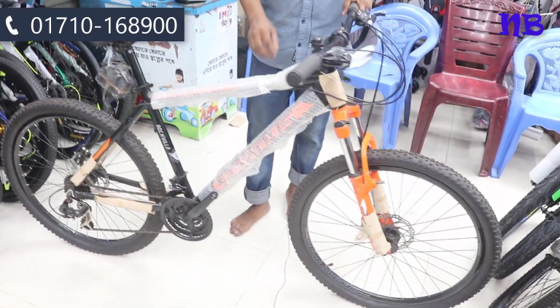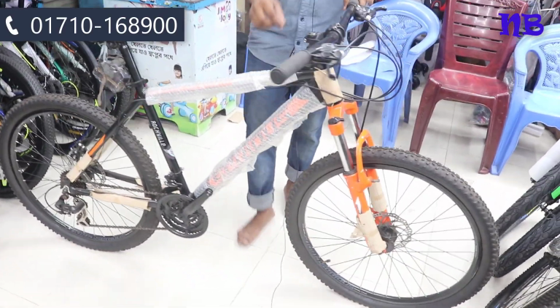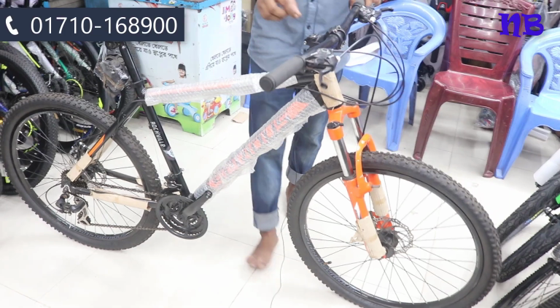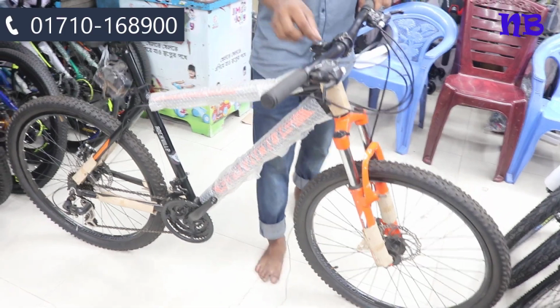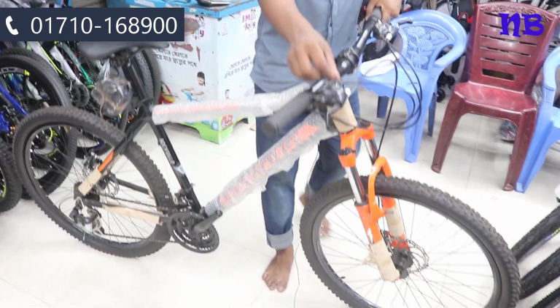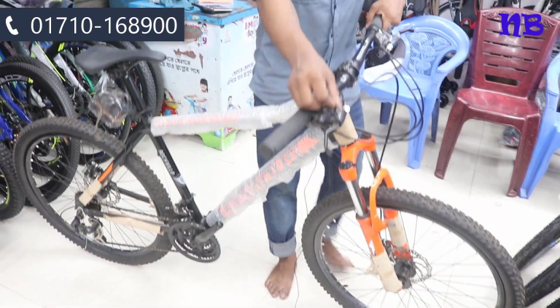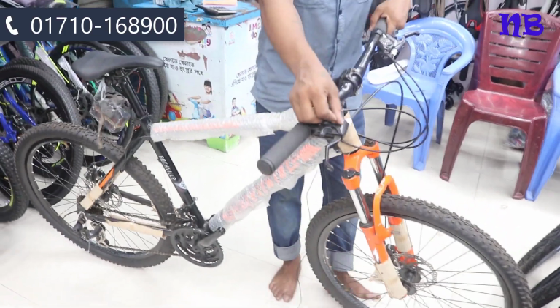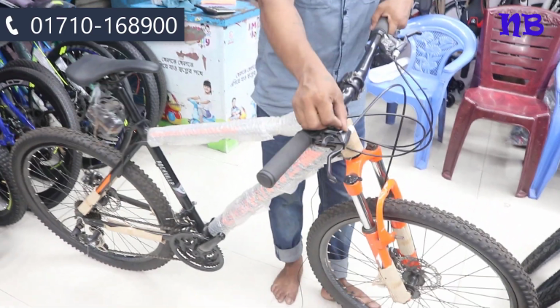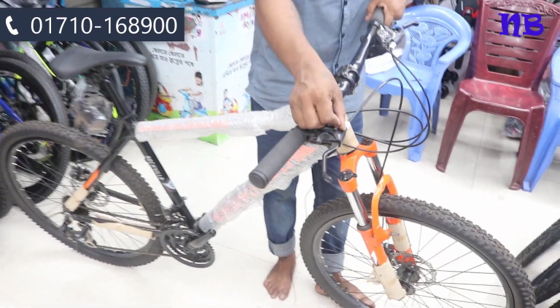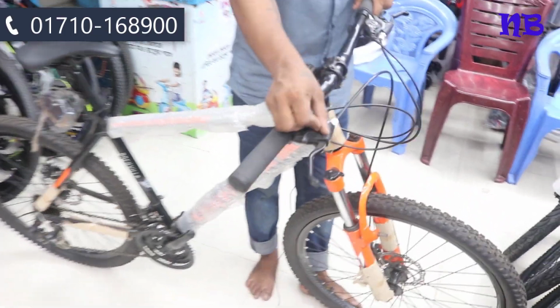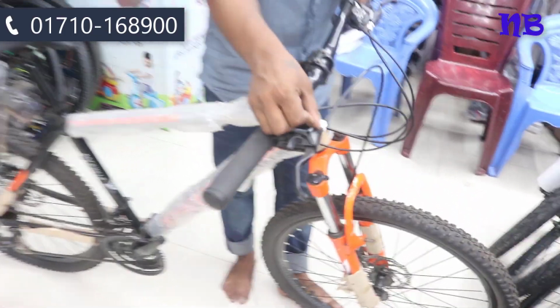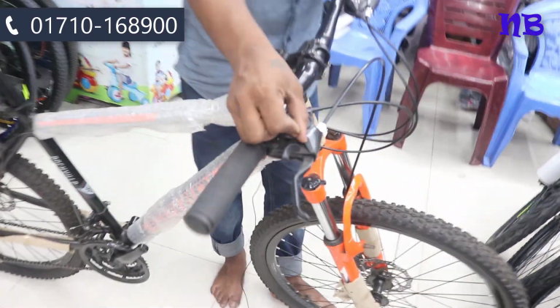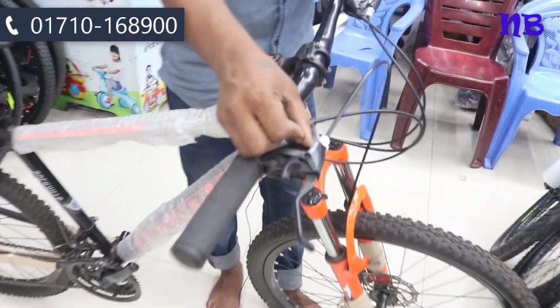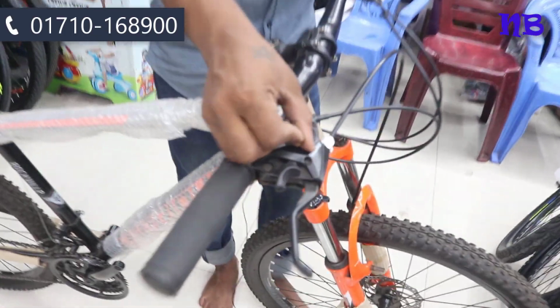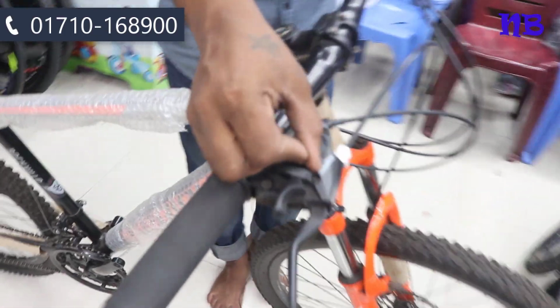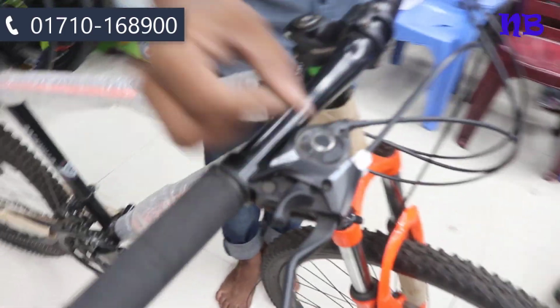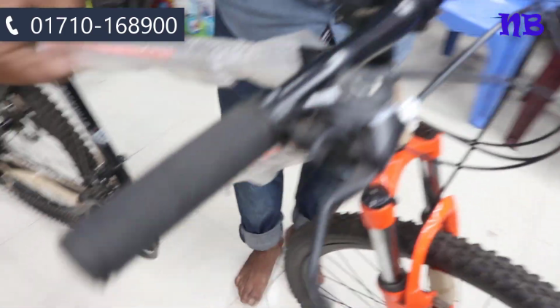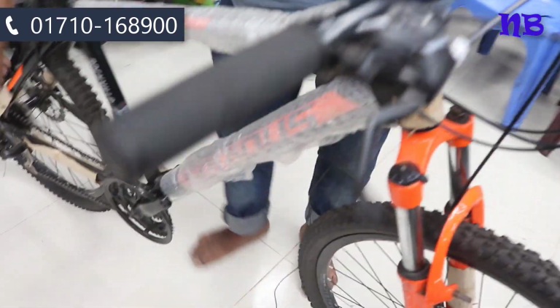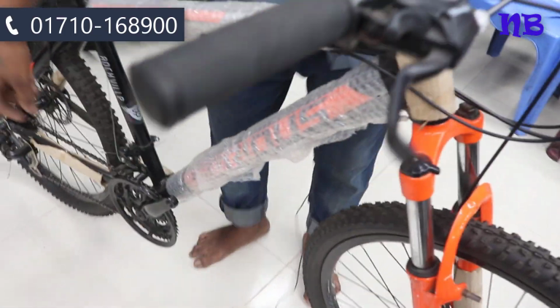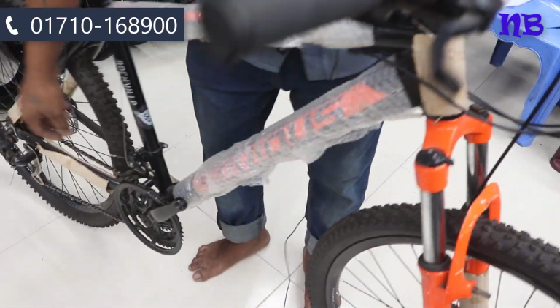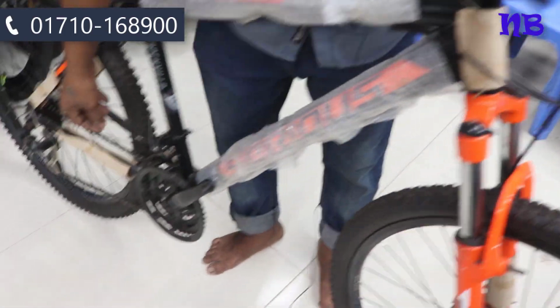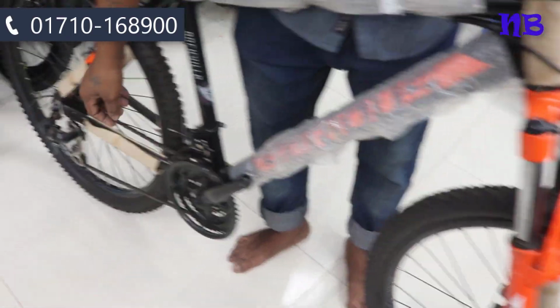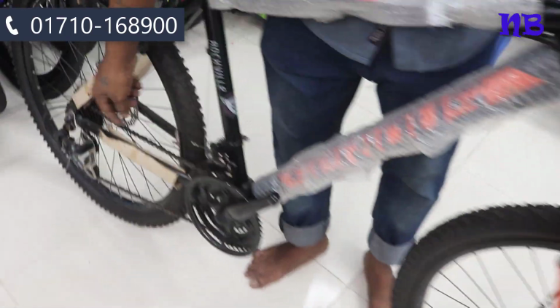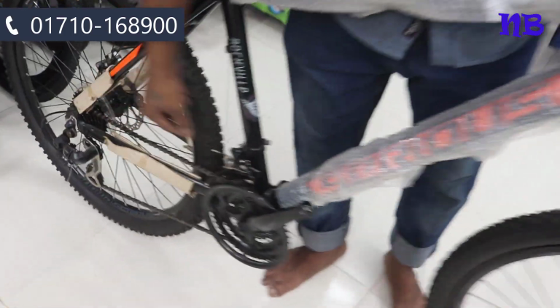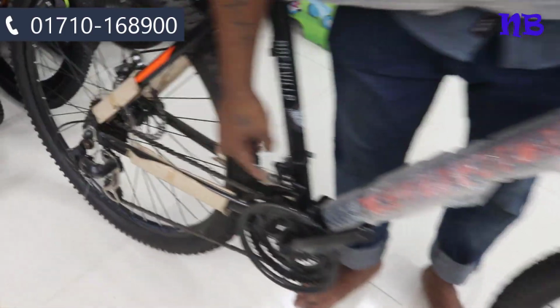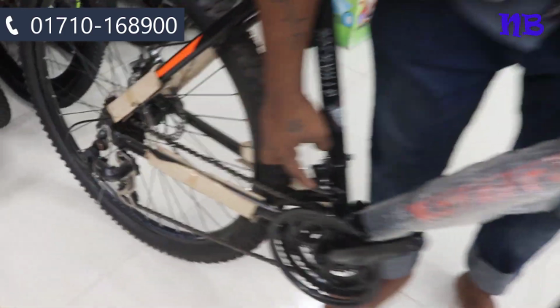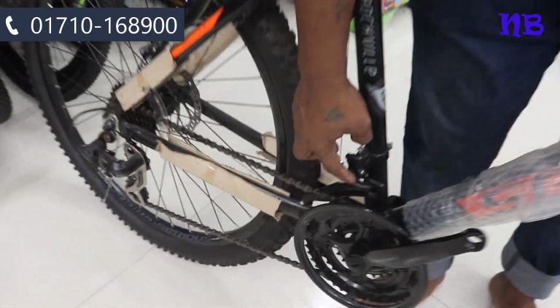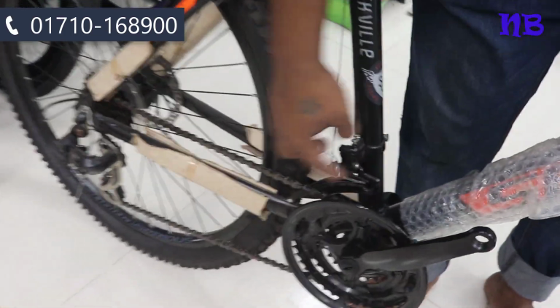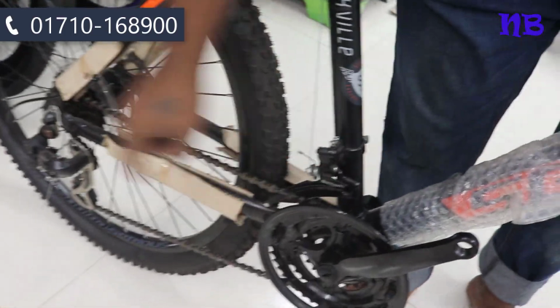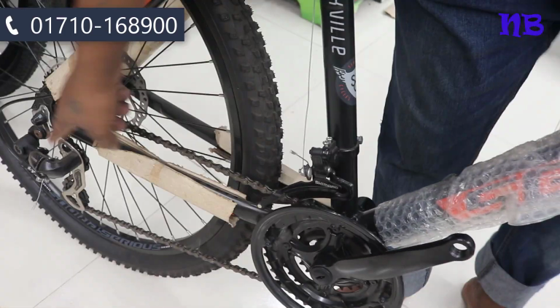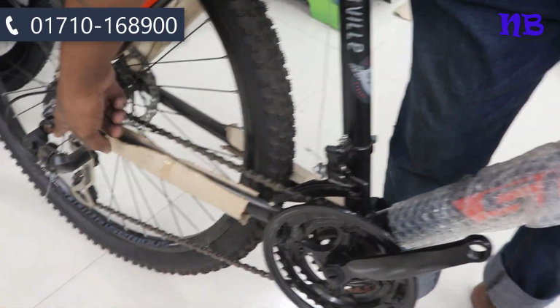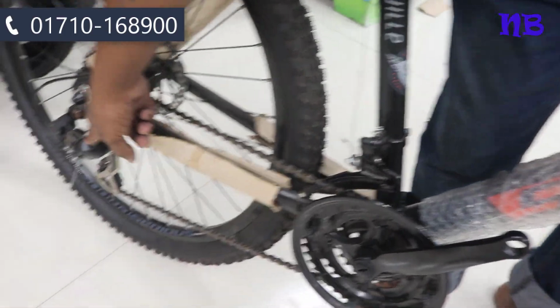These are the wheels. This is the wheels.